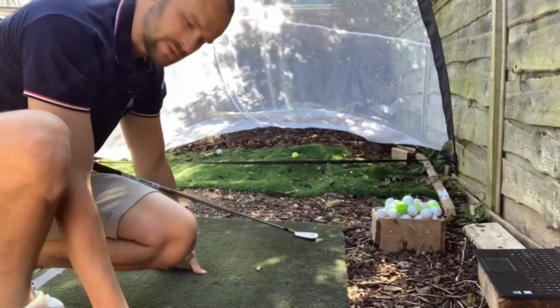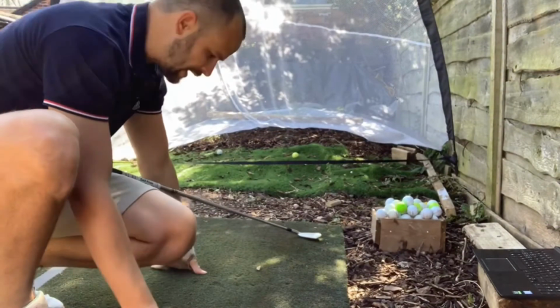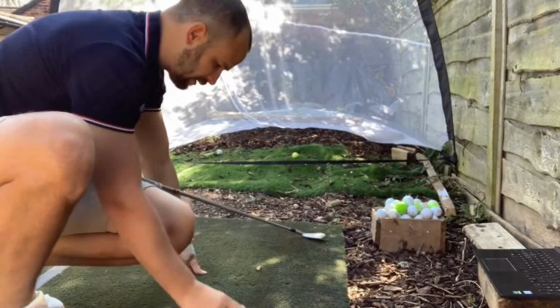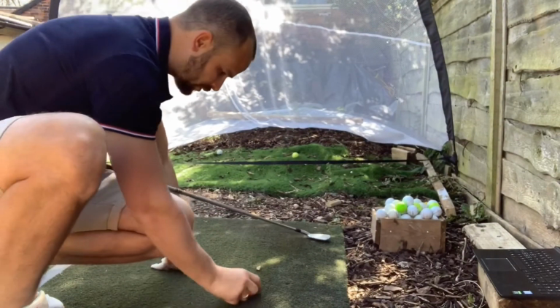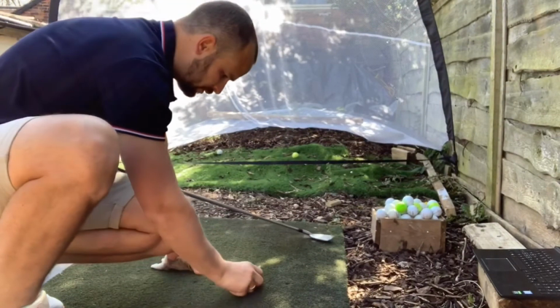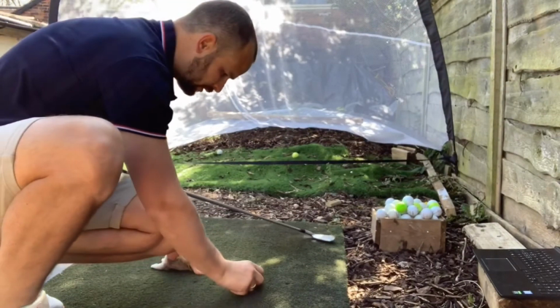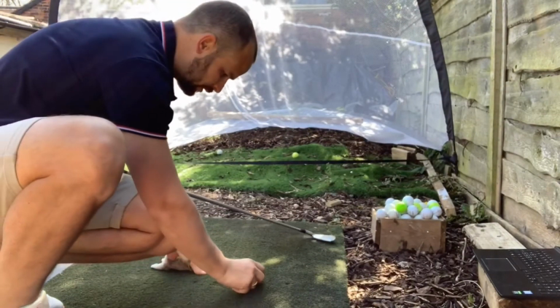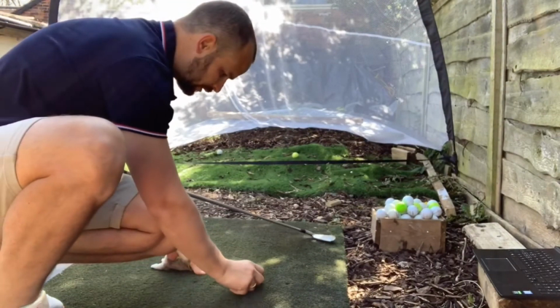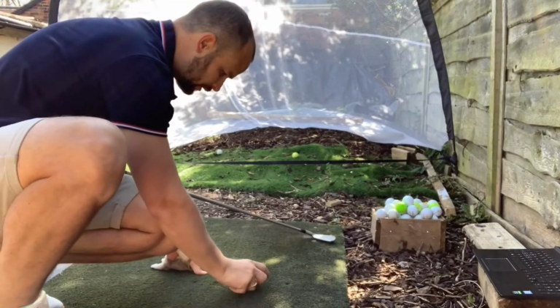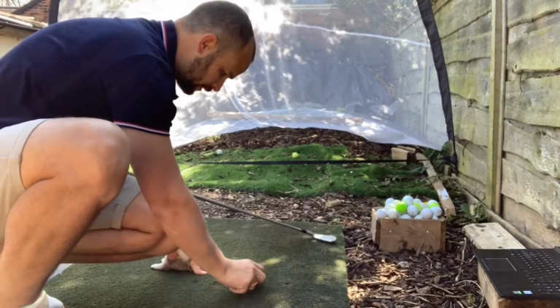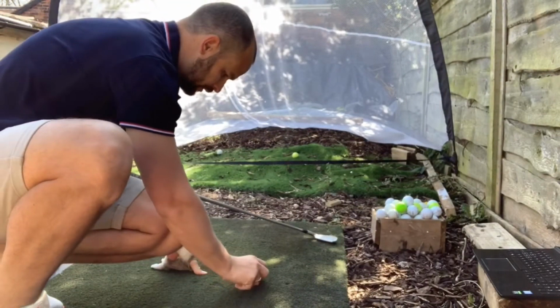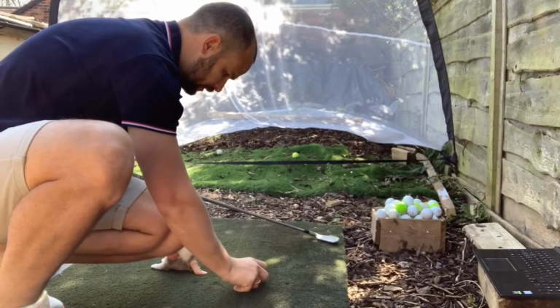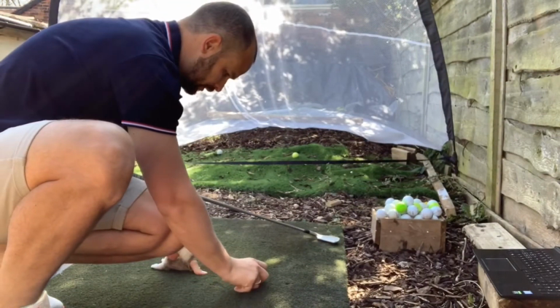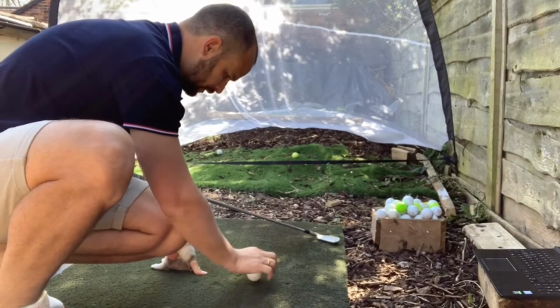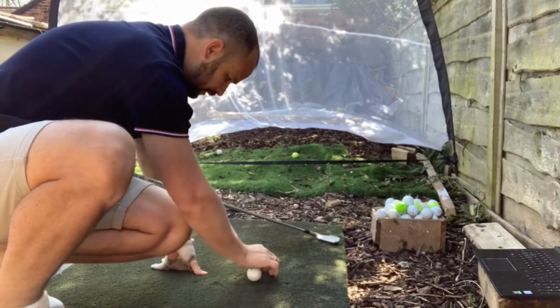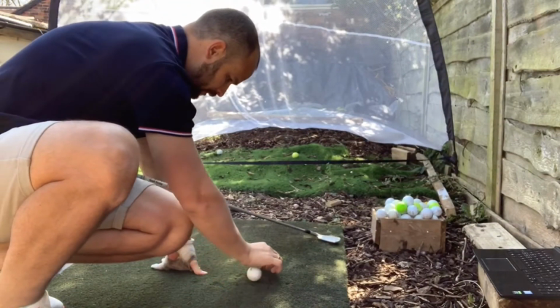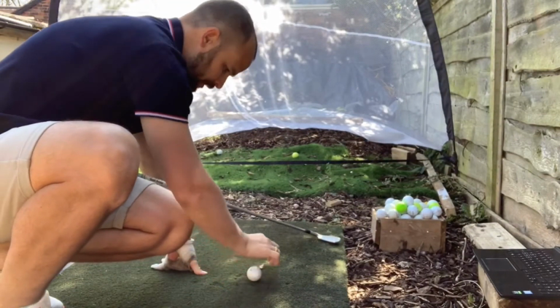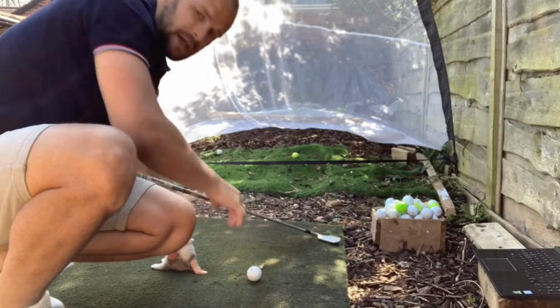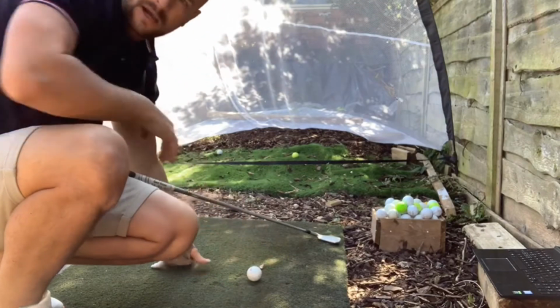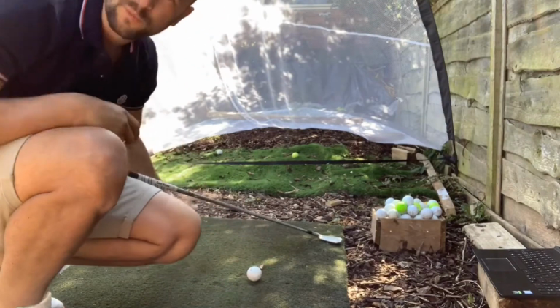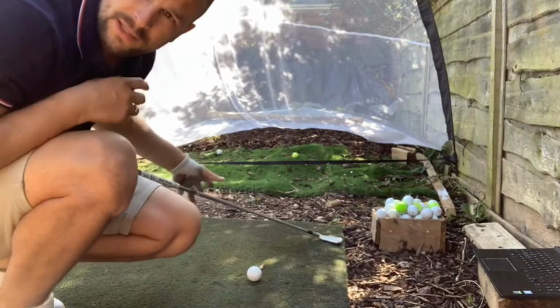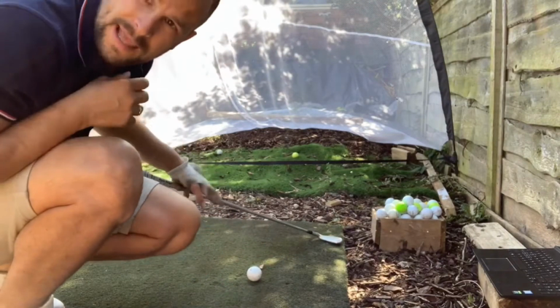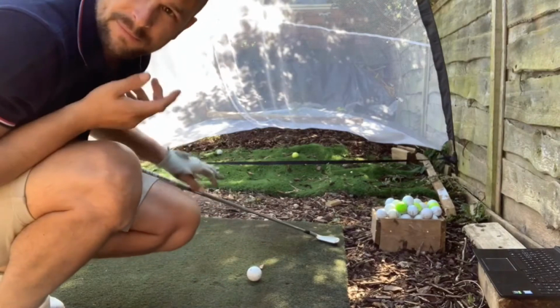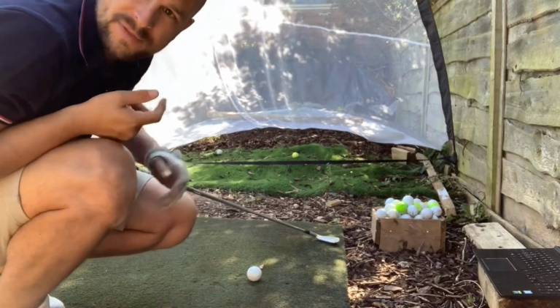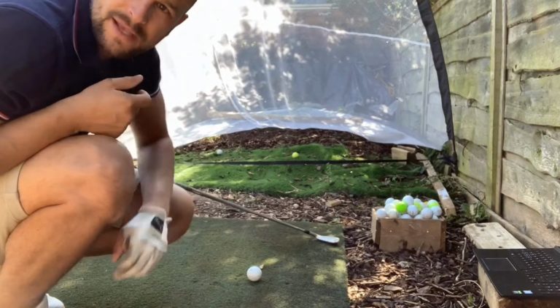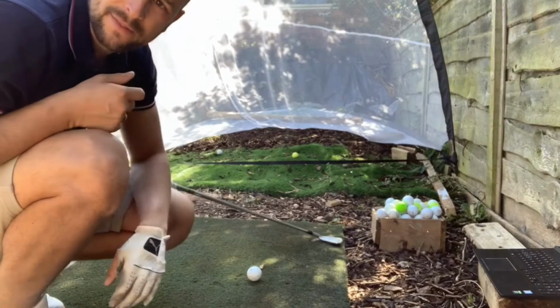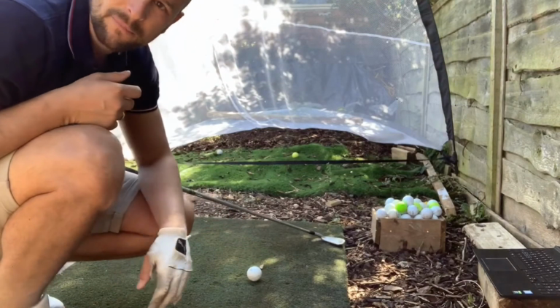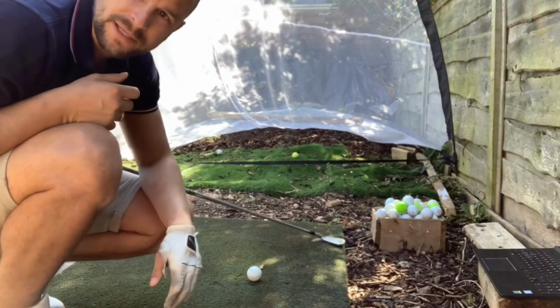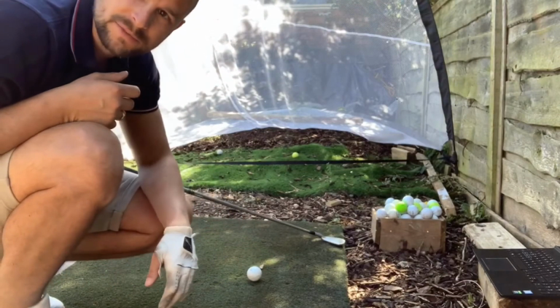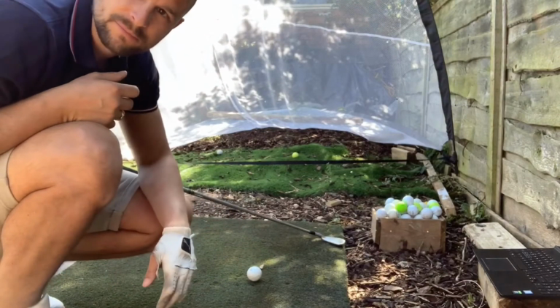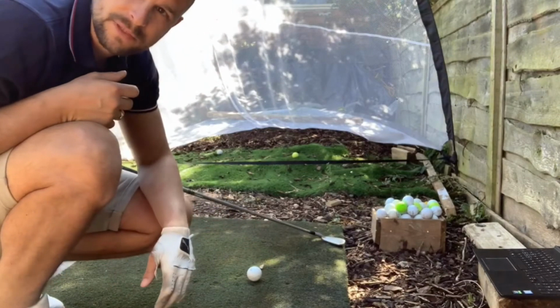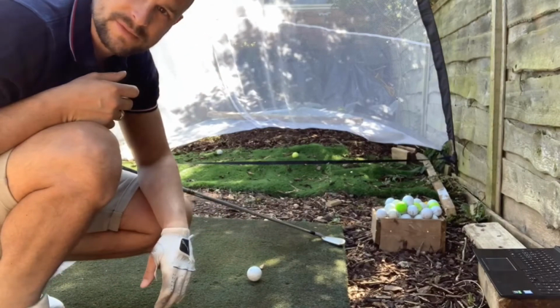Then you can do it the opposite way — place a piece of bark just ahead of the ball, and you're aiming to hit that piece instead.